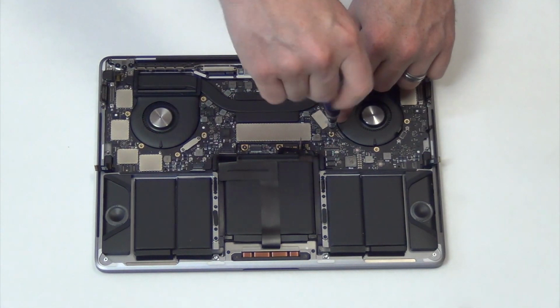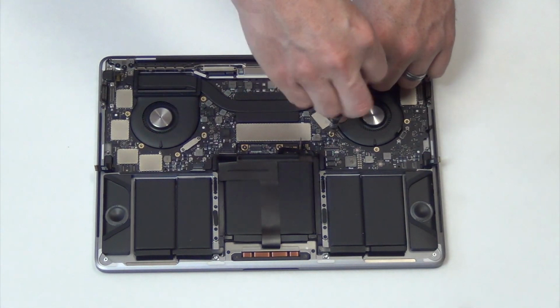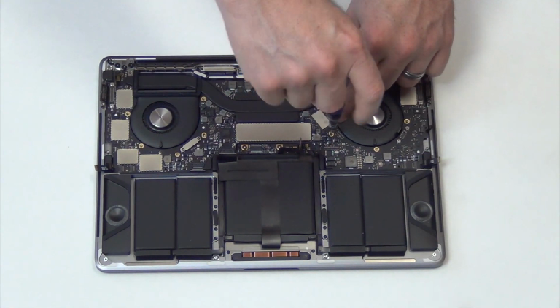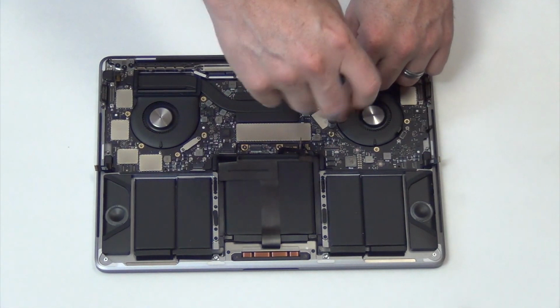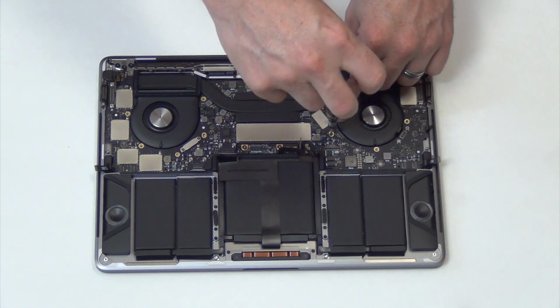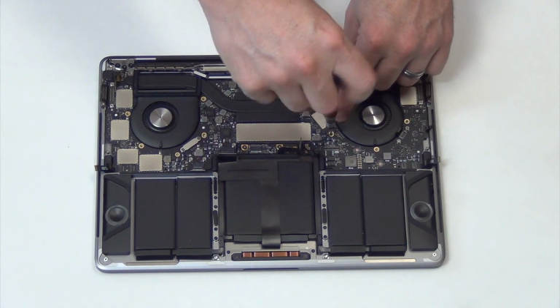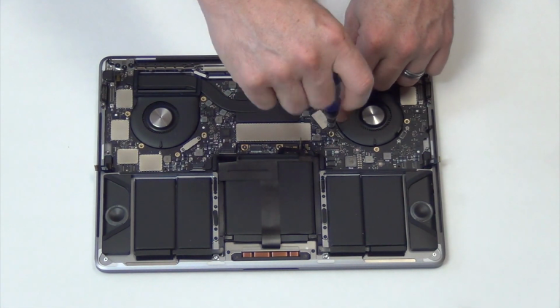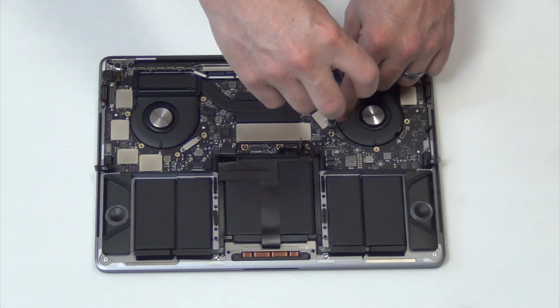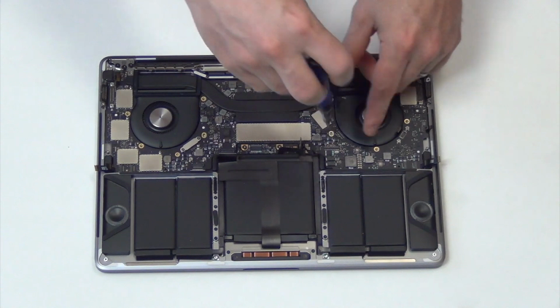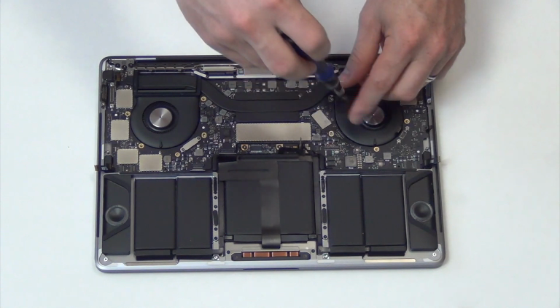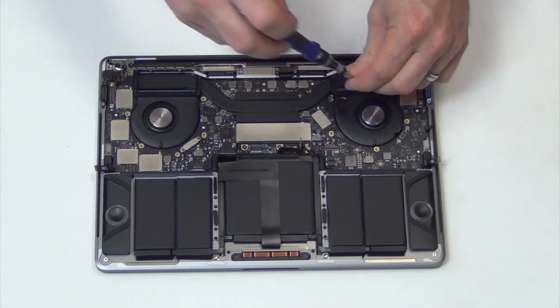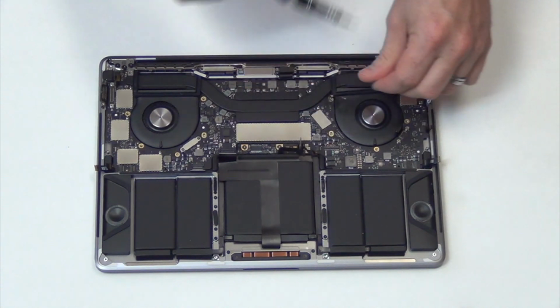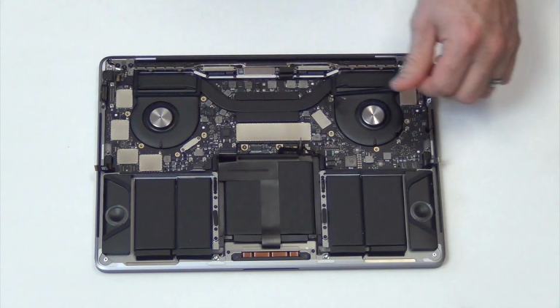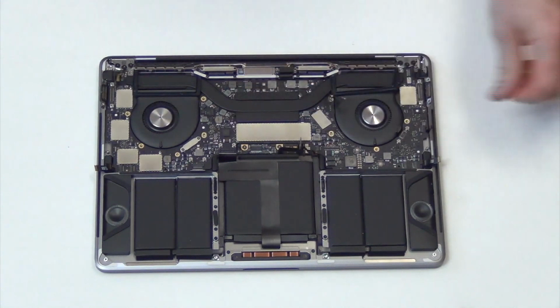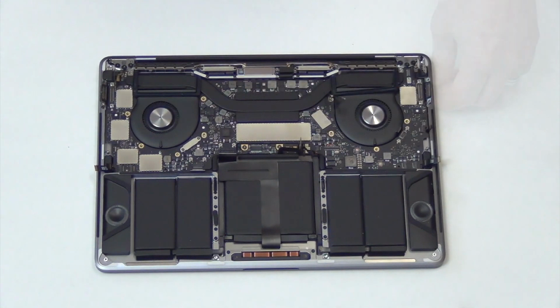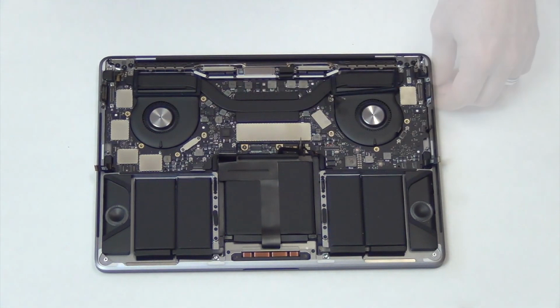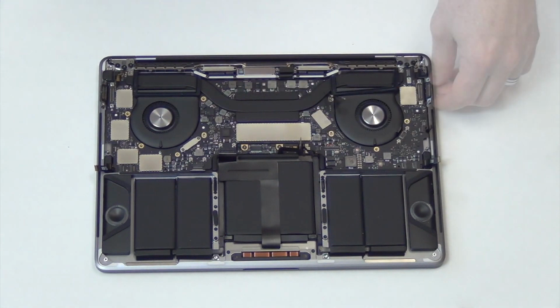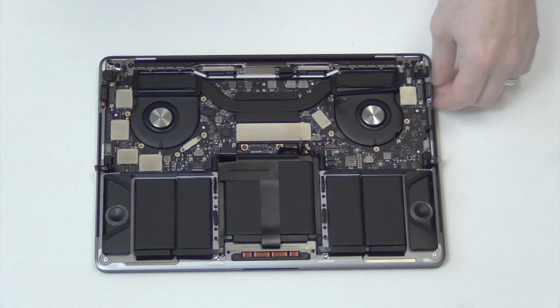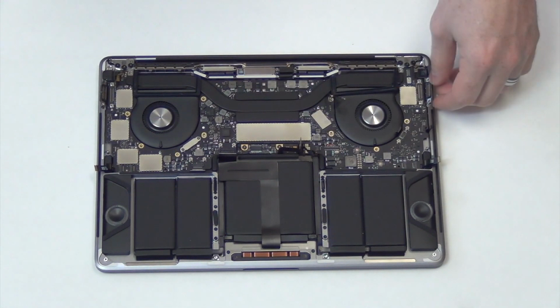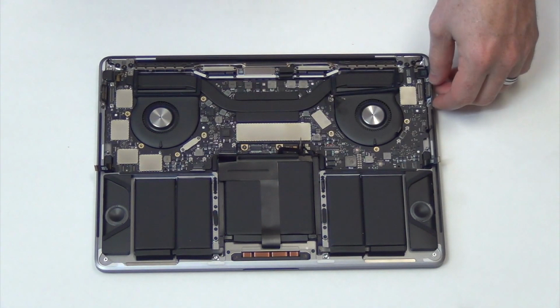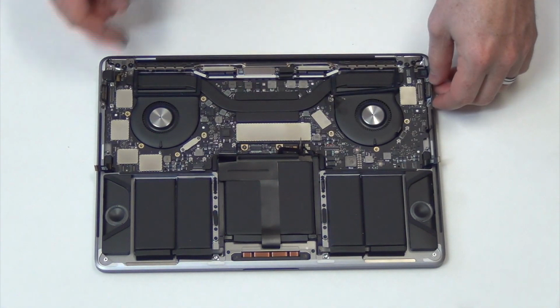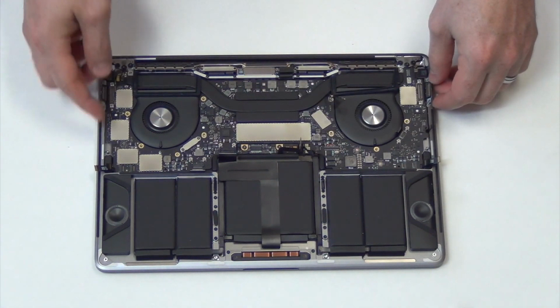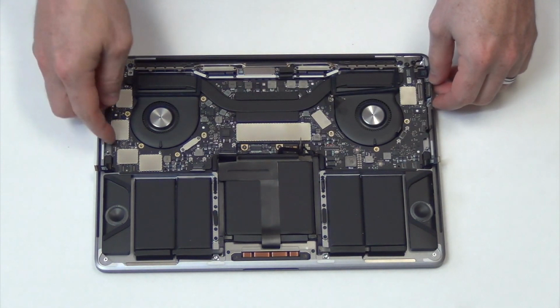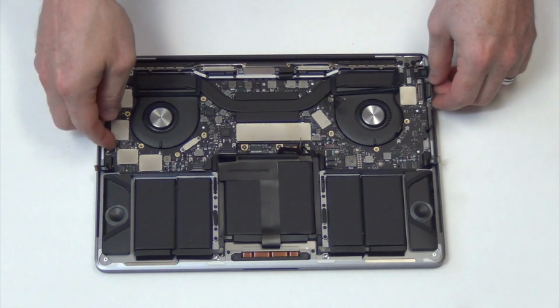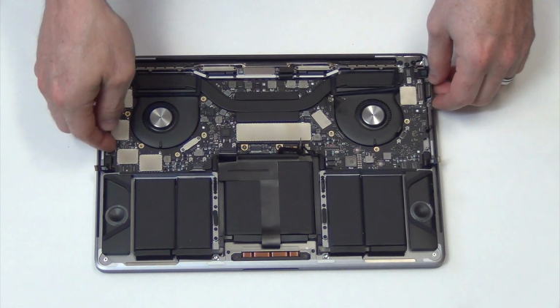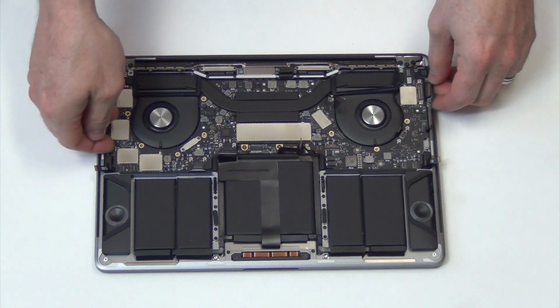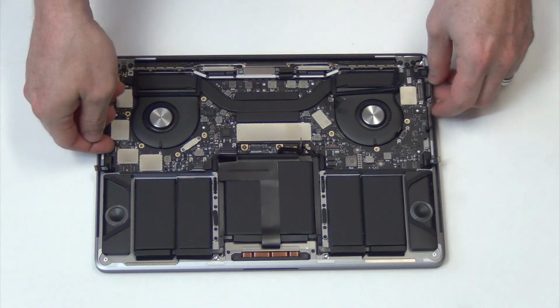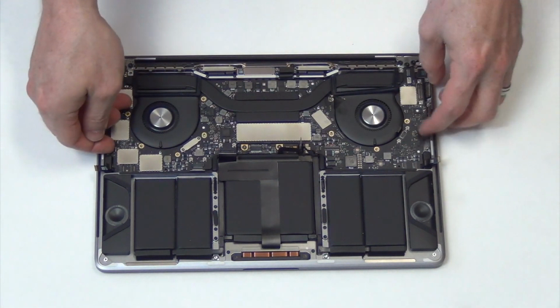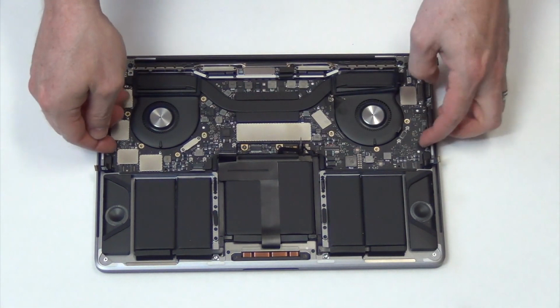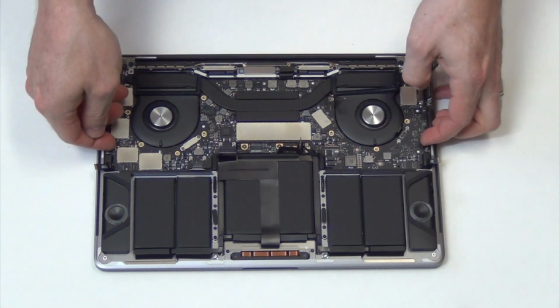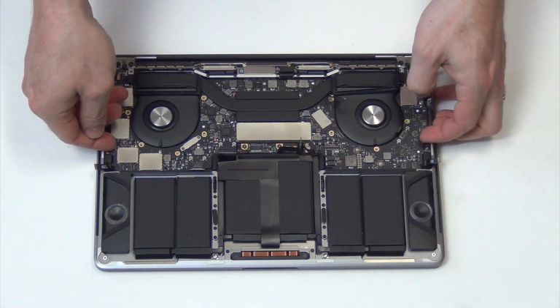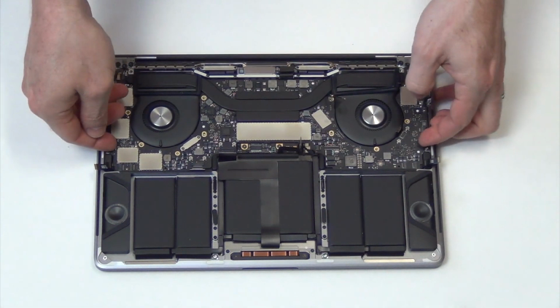Once all of the cables have been unplugged and all the screws have been removed, the board can lift up and out.